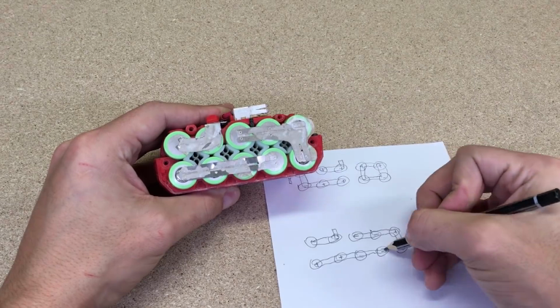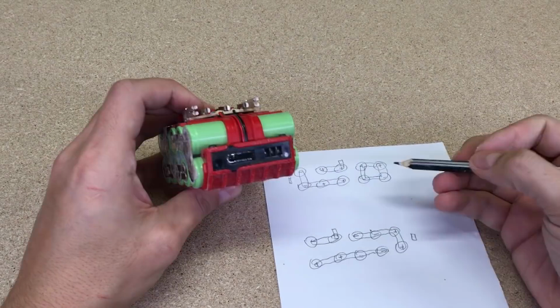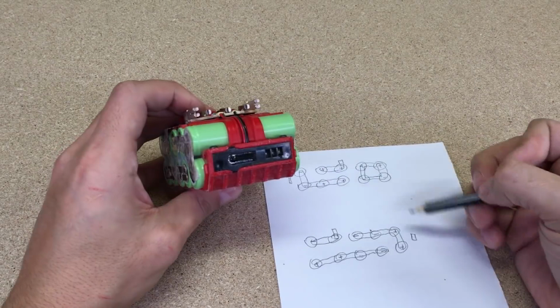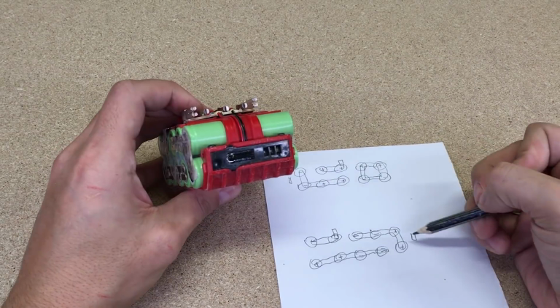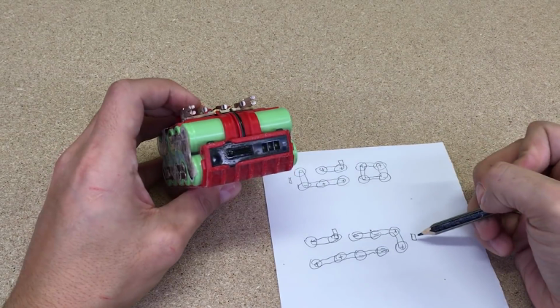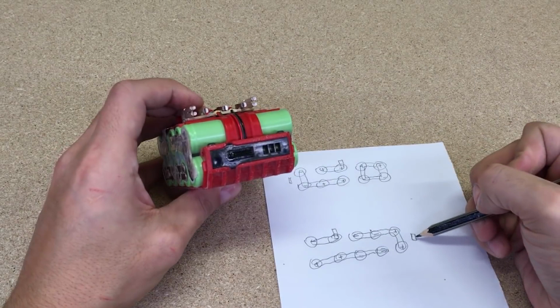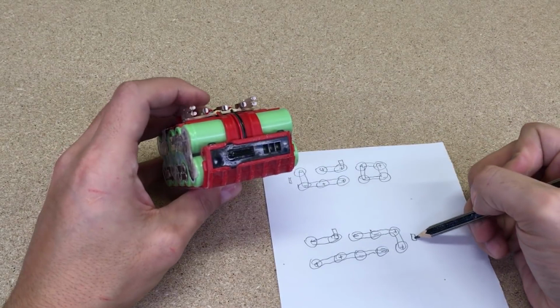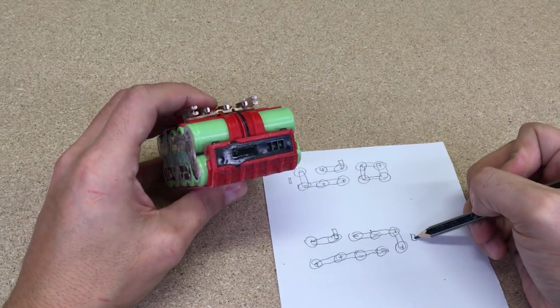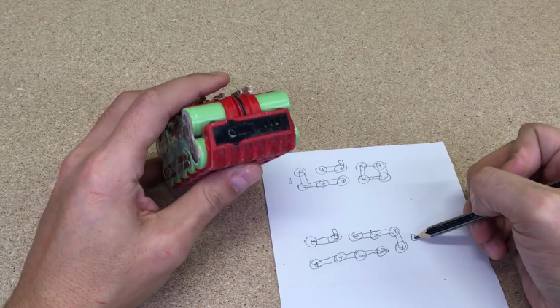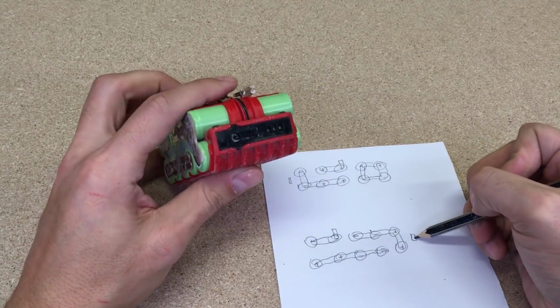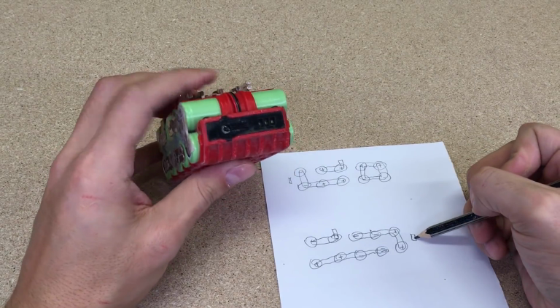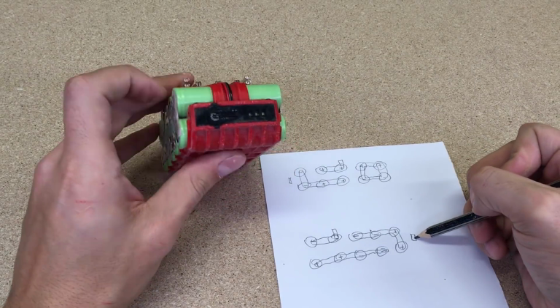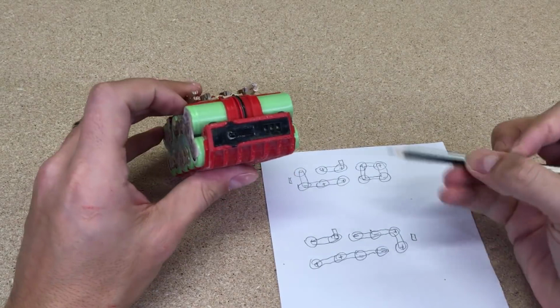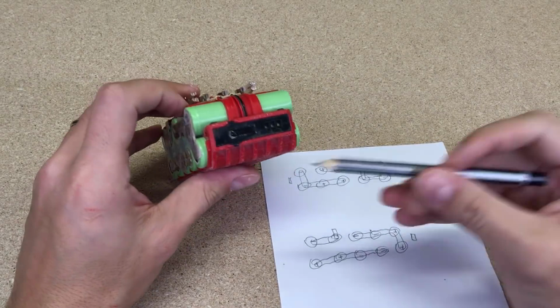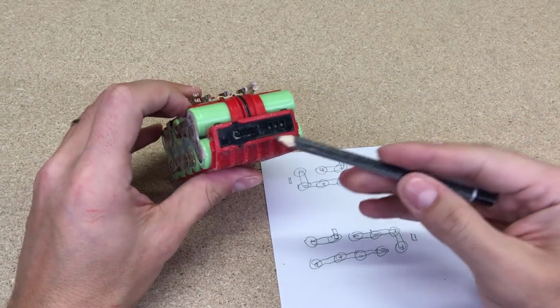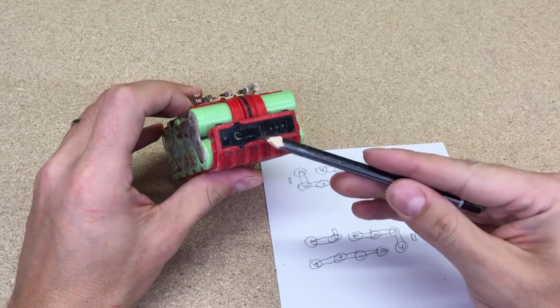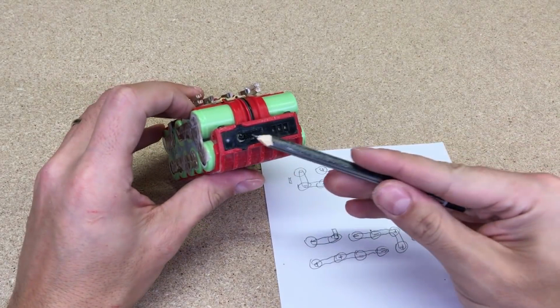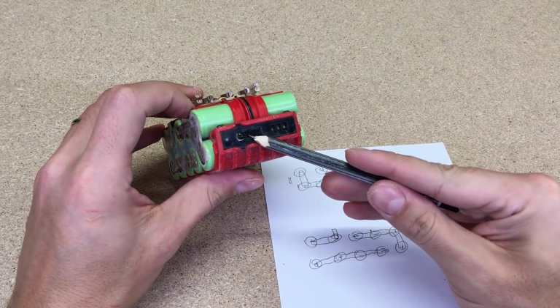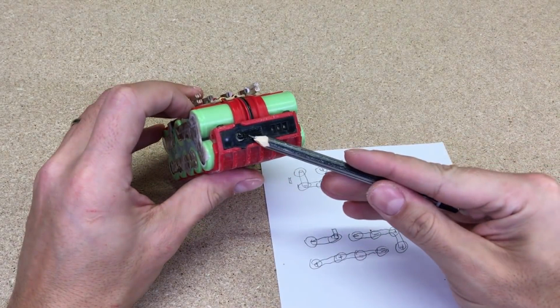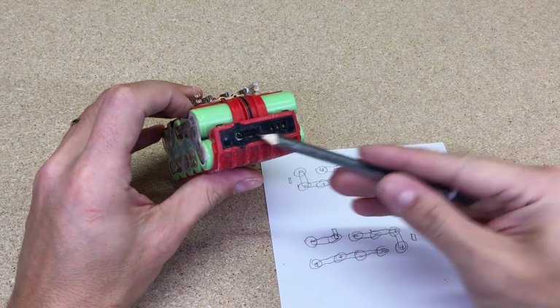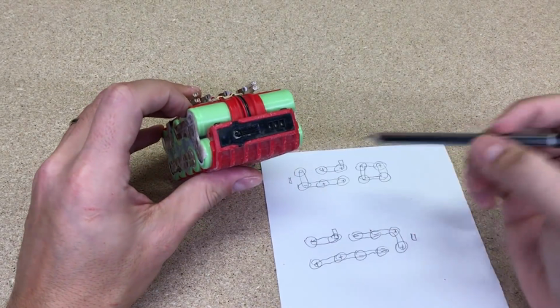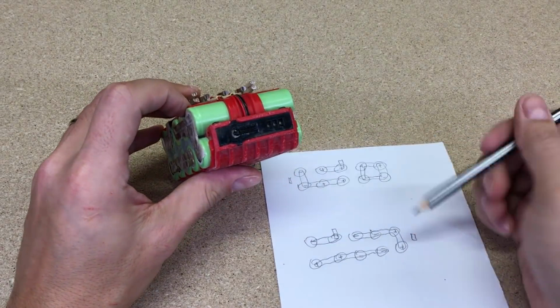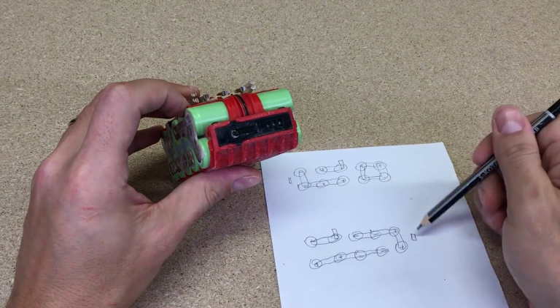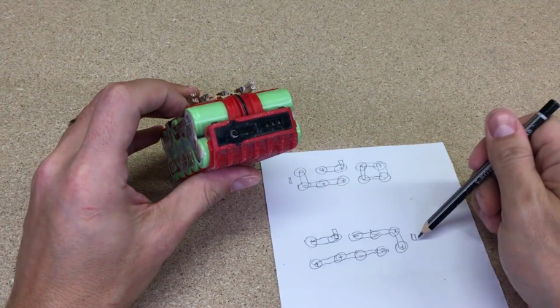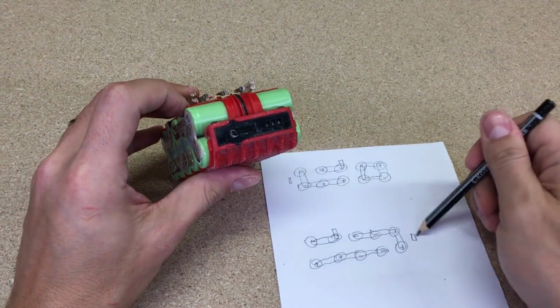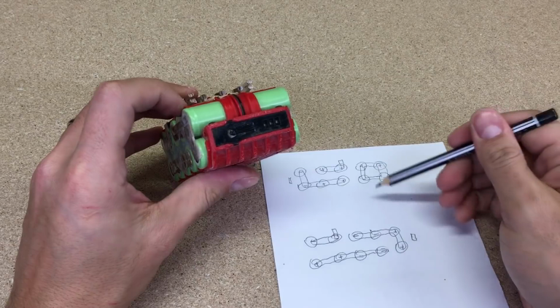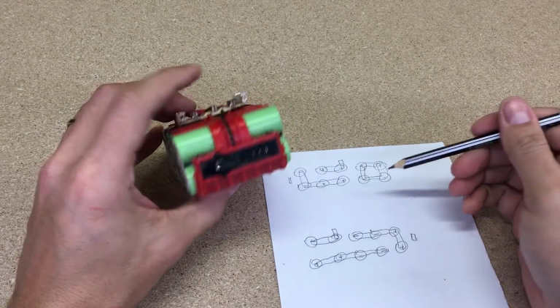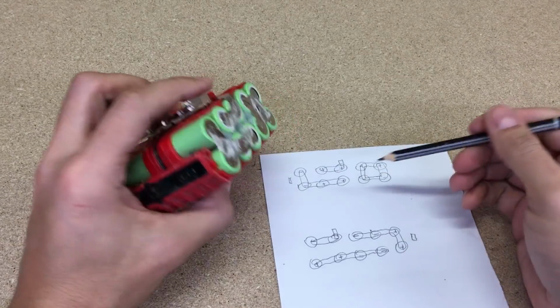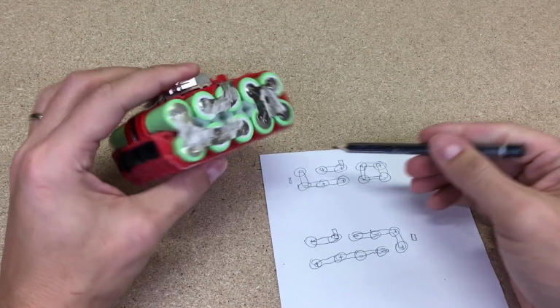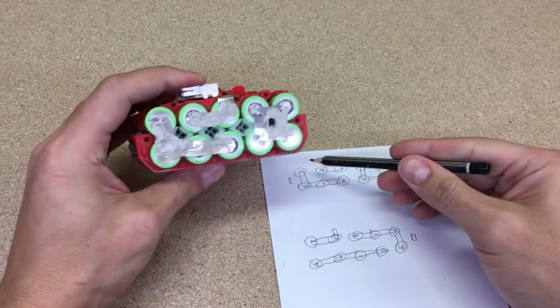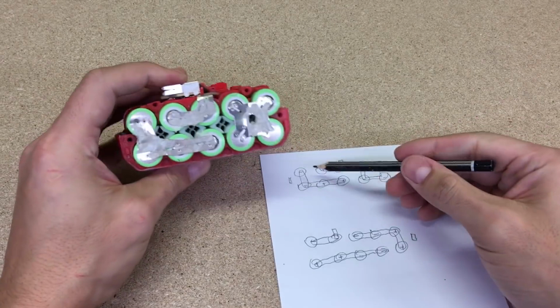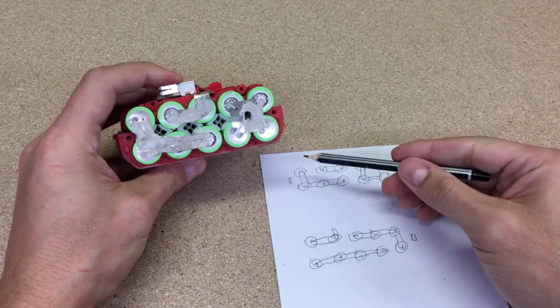This small square represents the state of charge indicator and indicates the front of the battery.